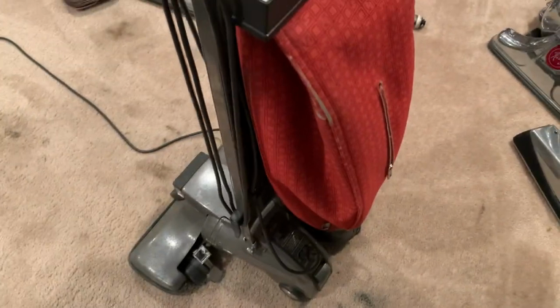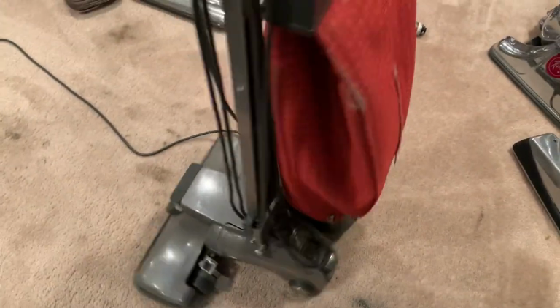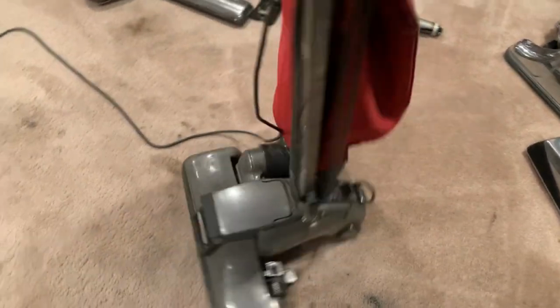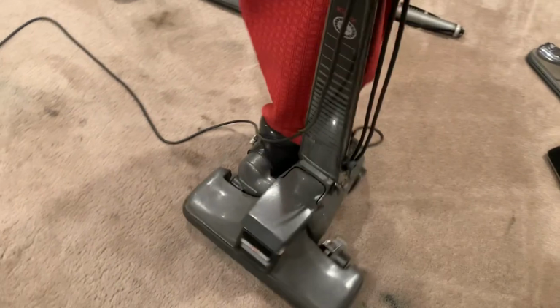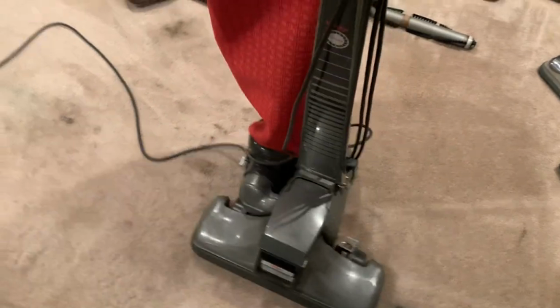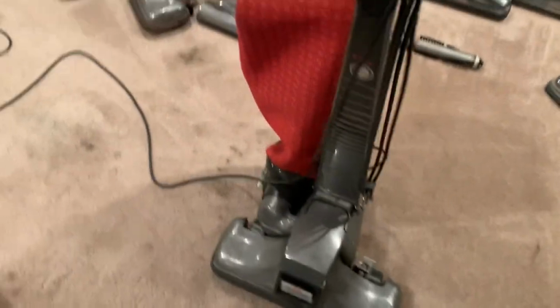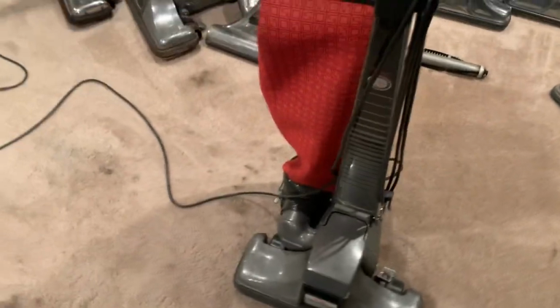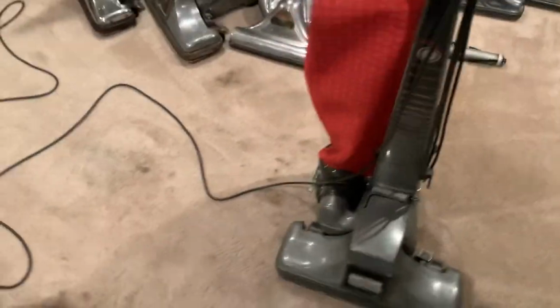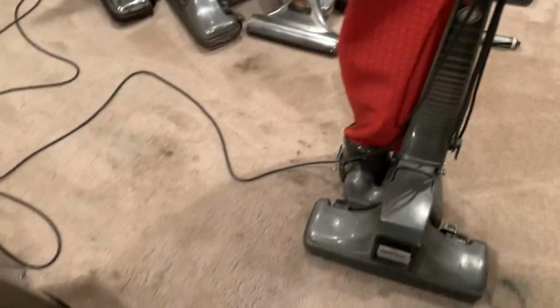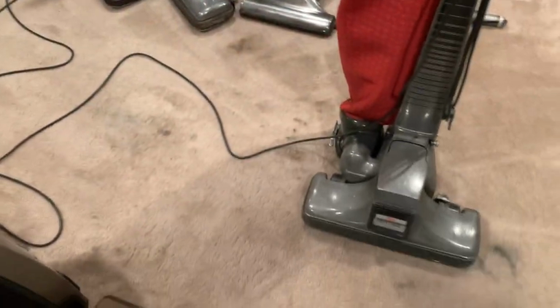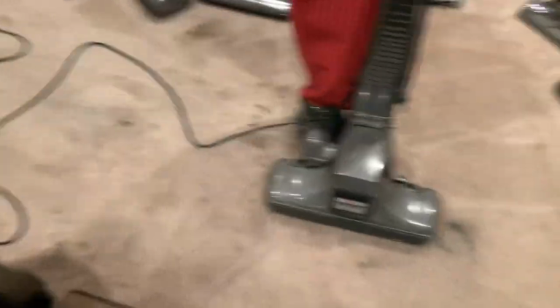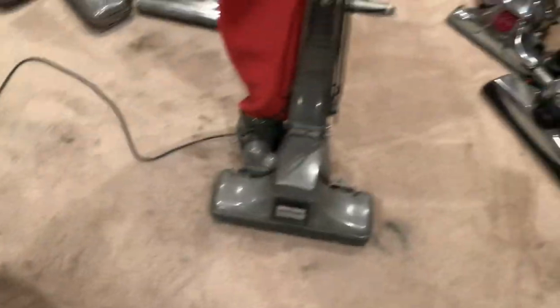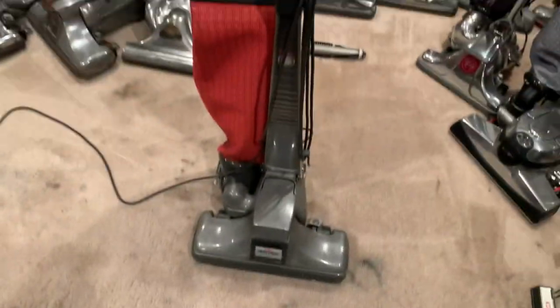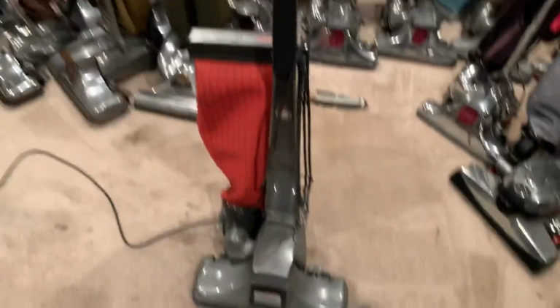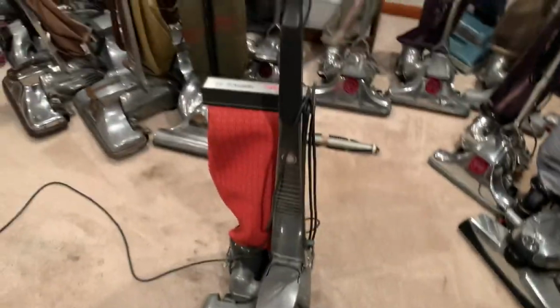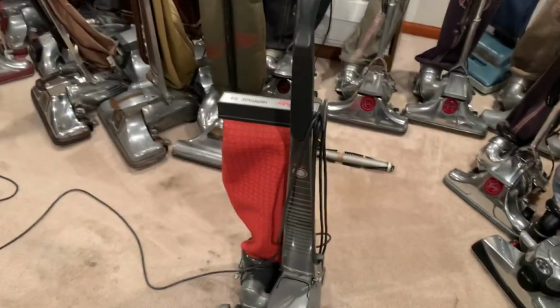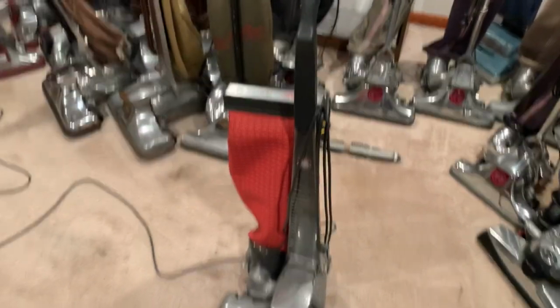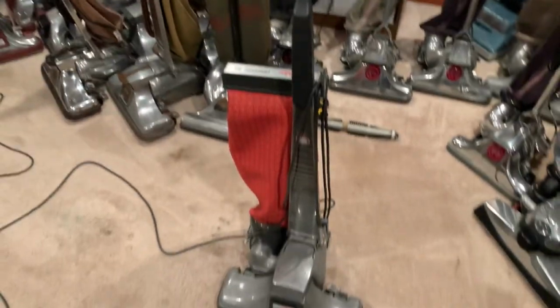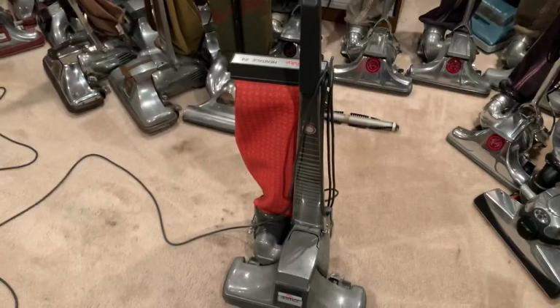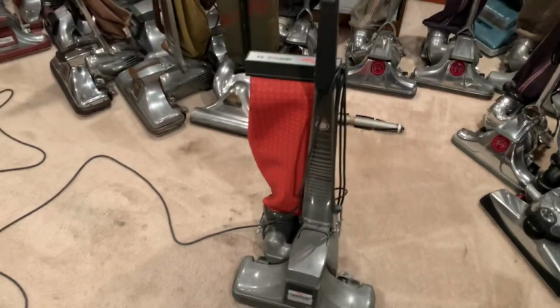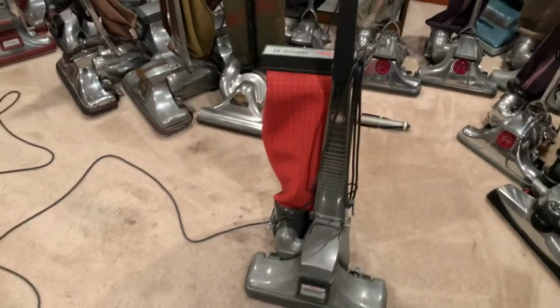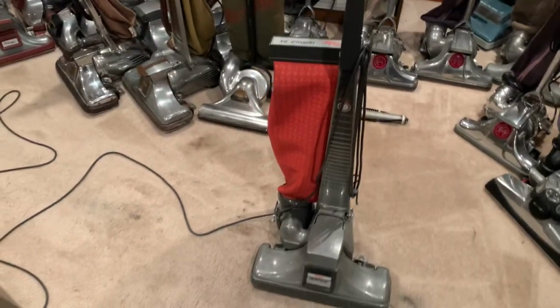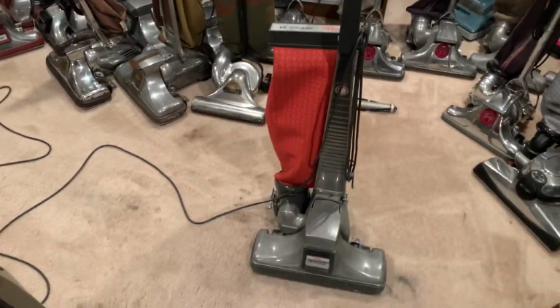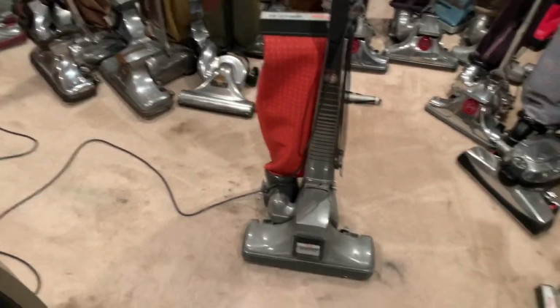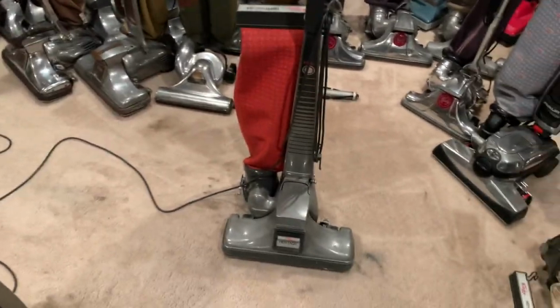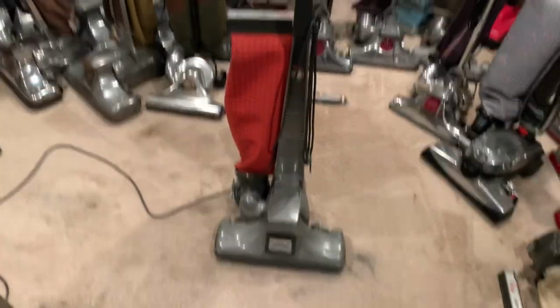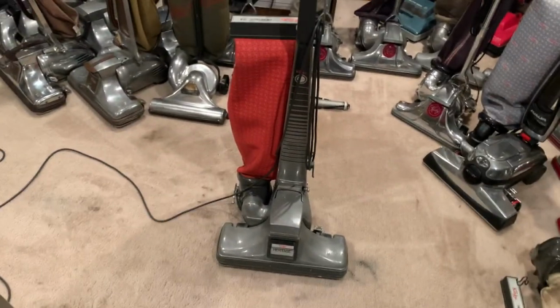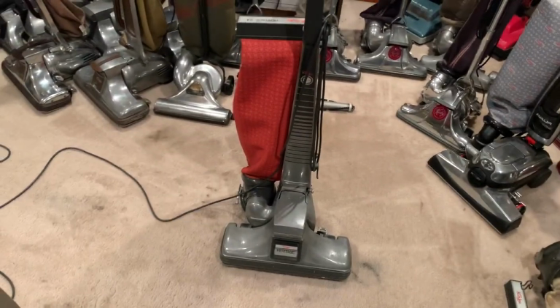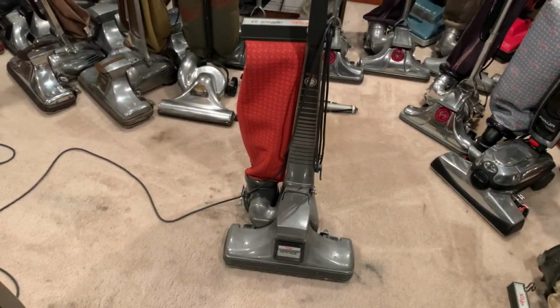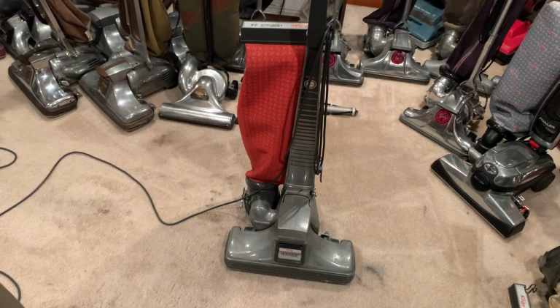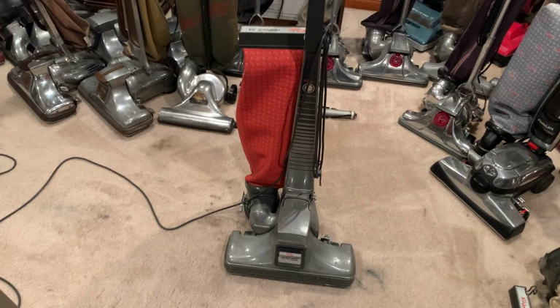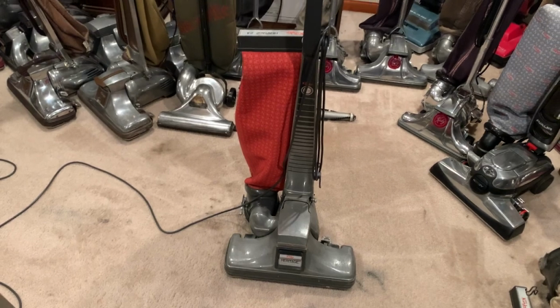That's the 1982 Kirby Heritage. Thanks for watching, and I will have more up very soon.